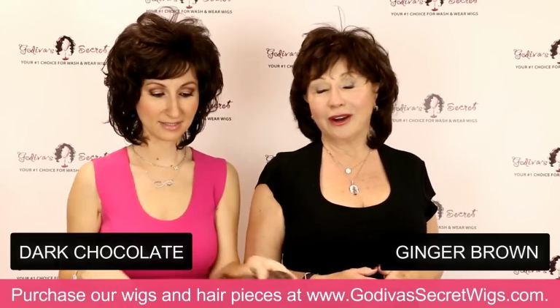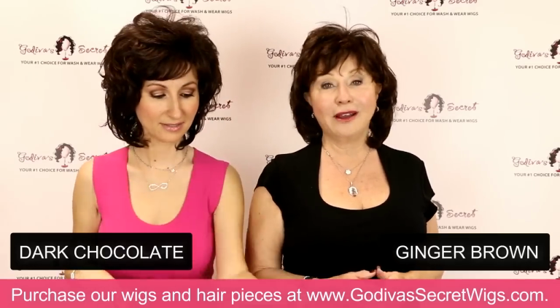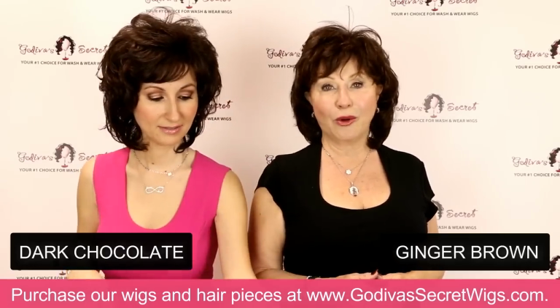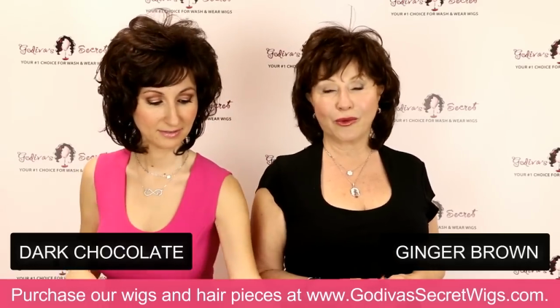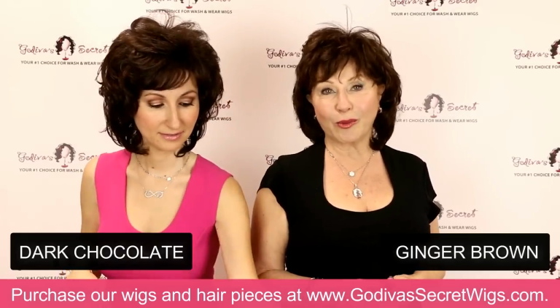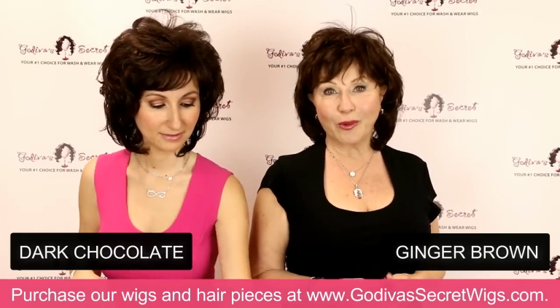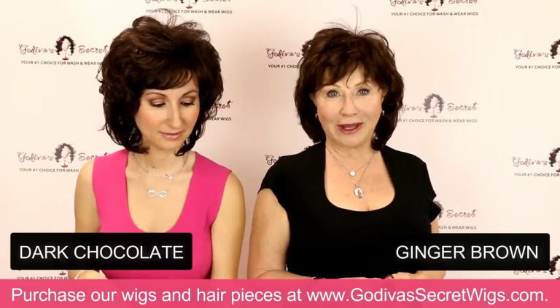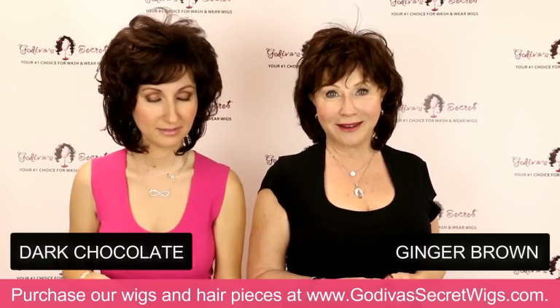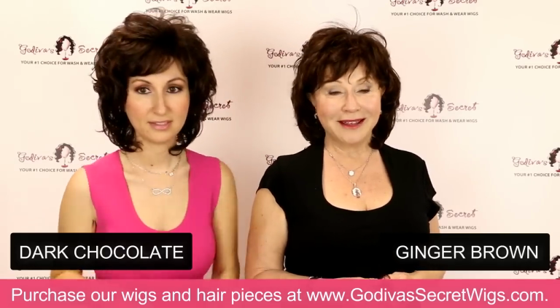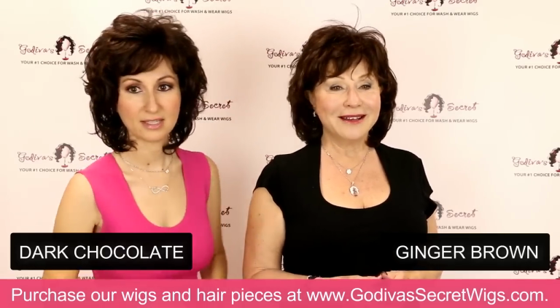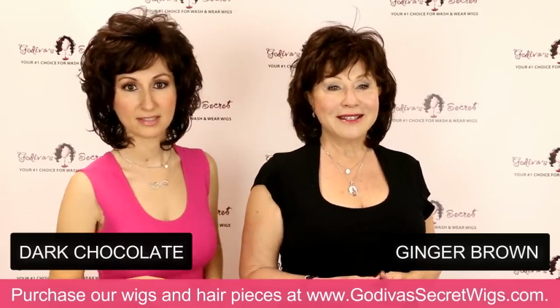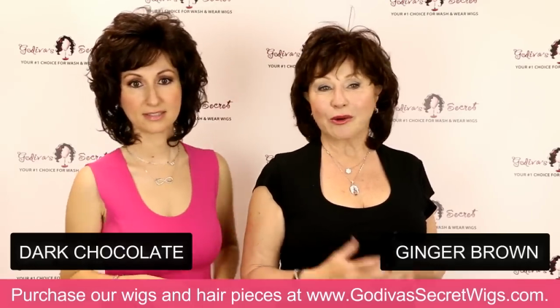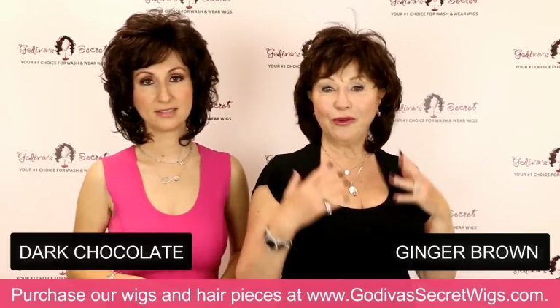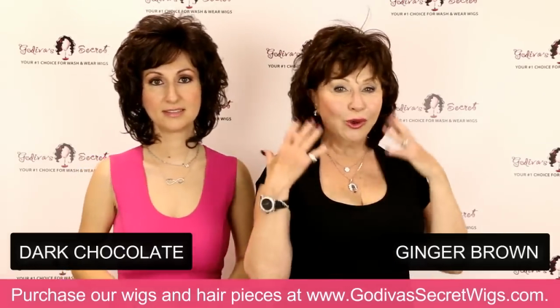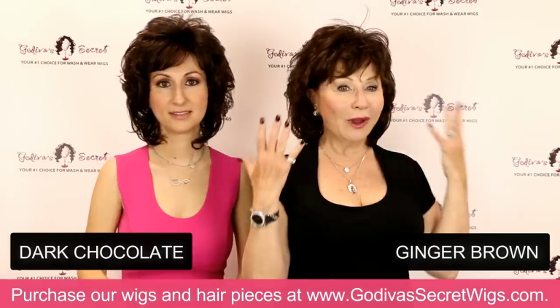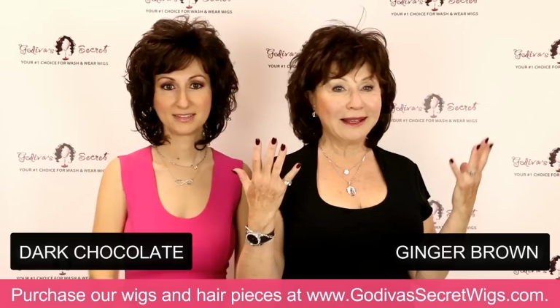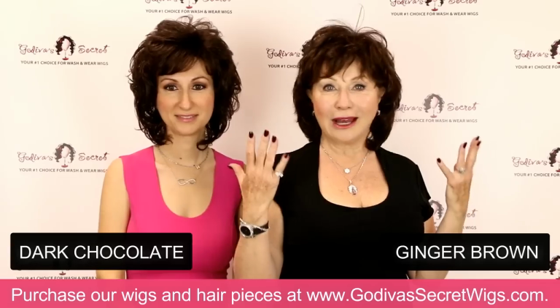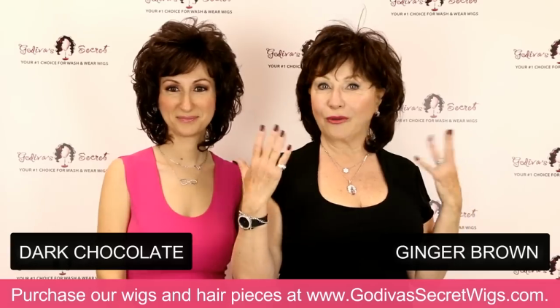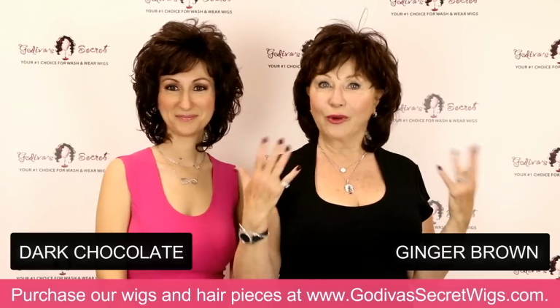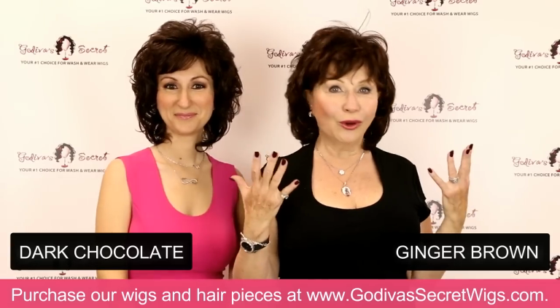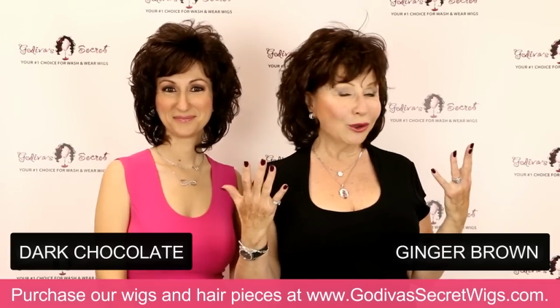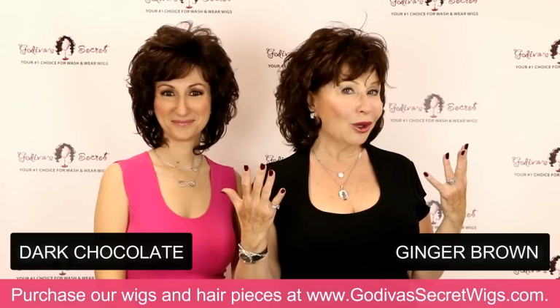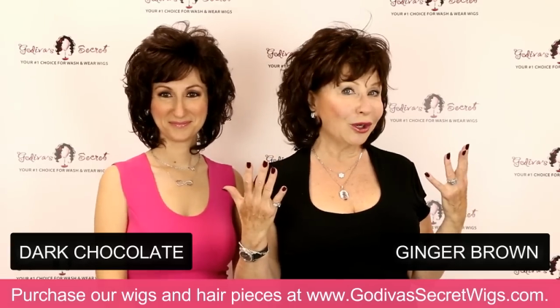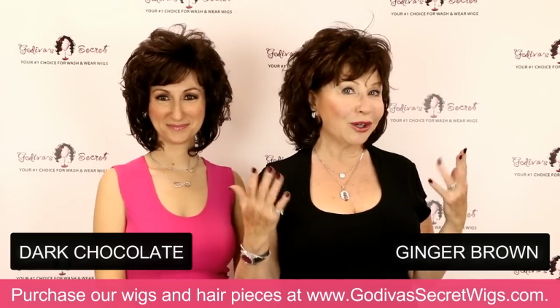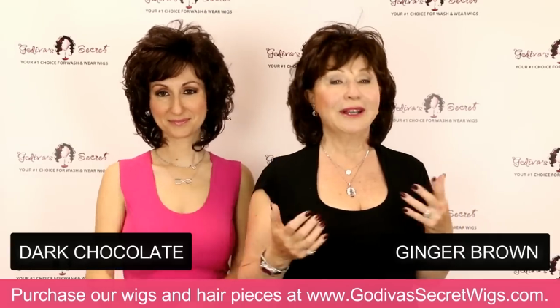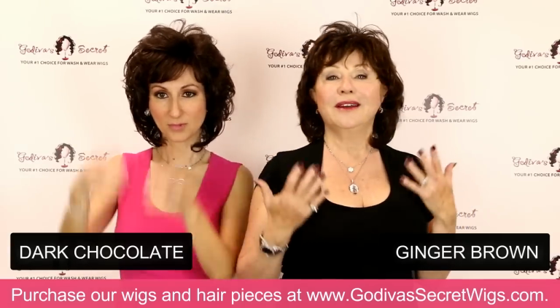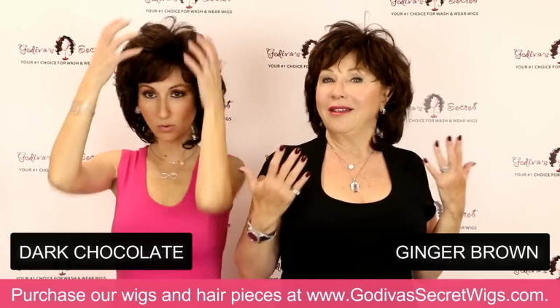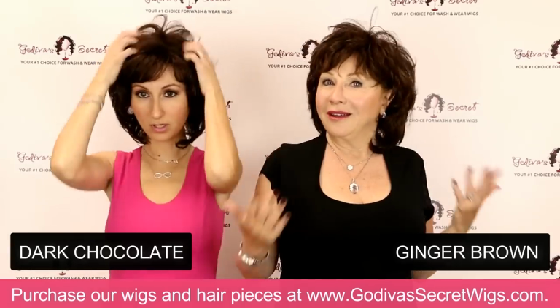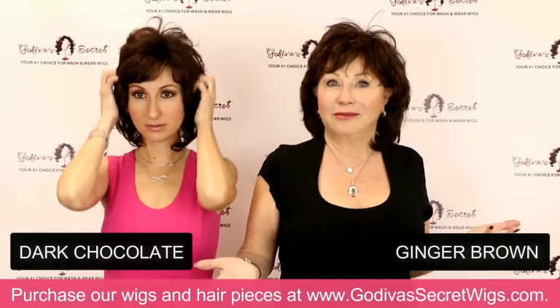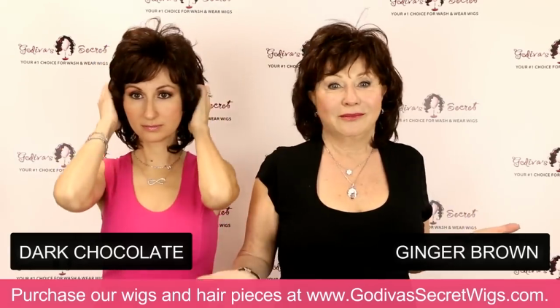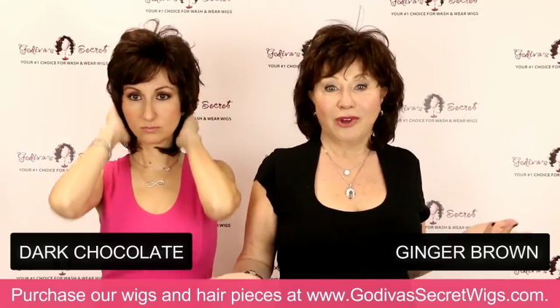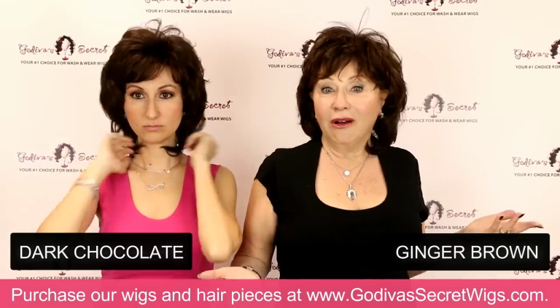So if you like that full look, Dawn is a great option.